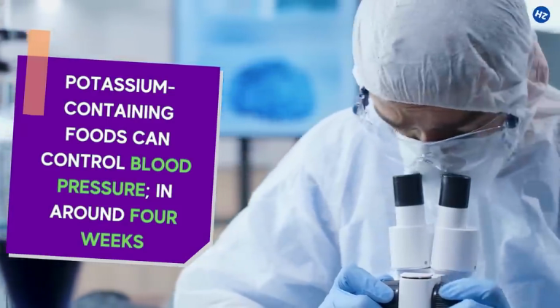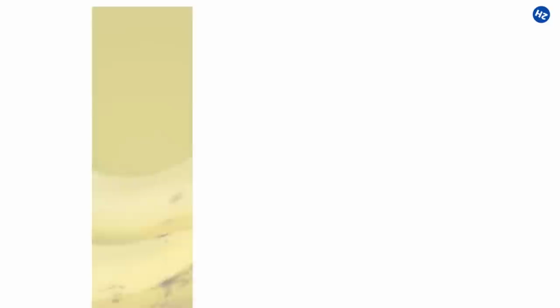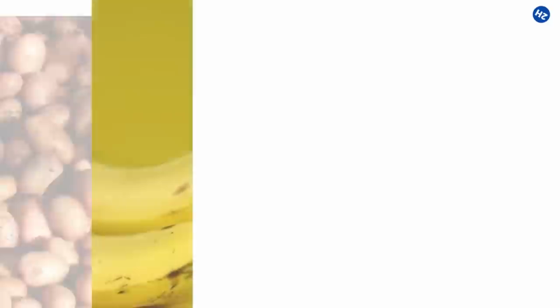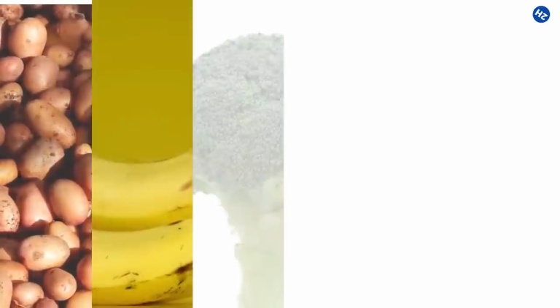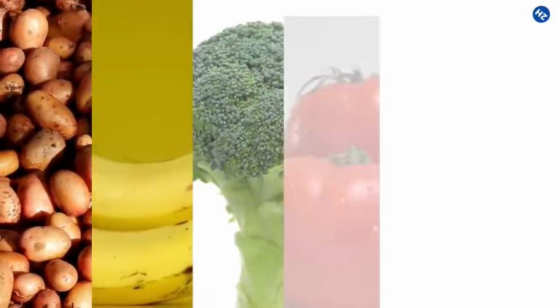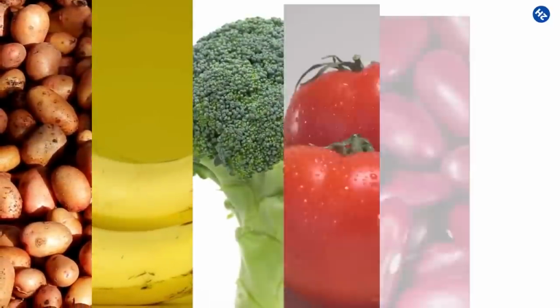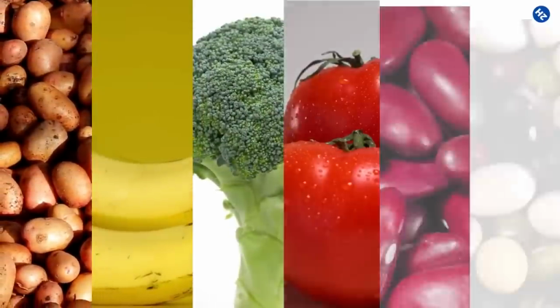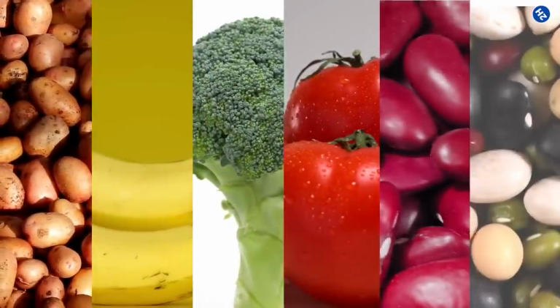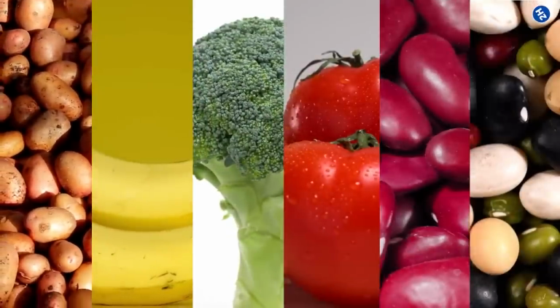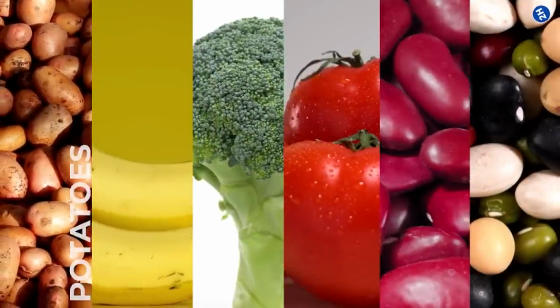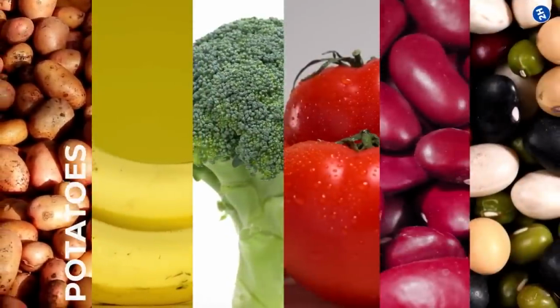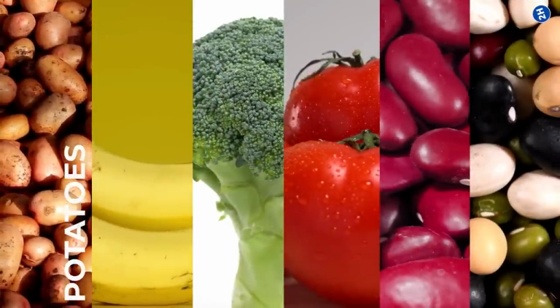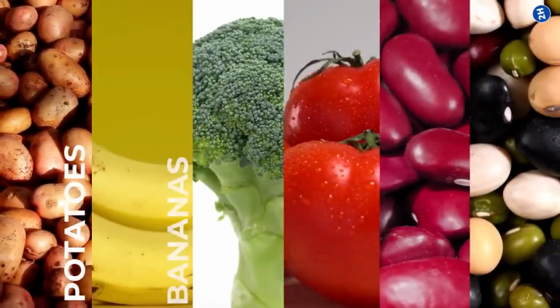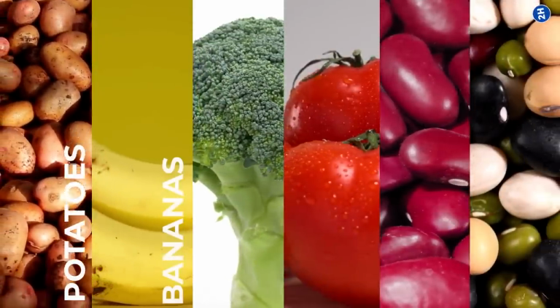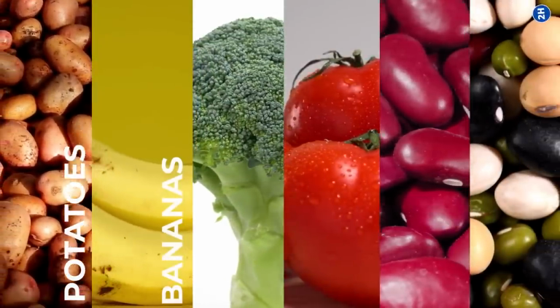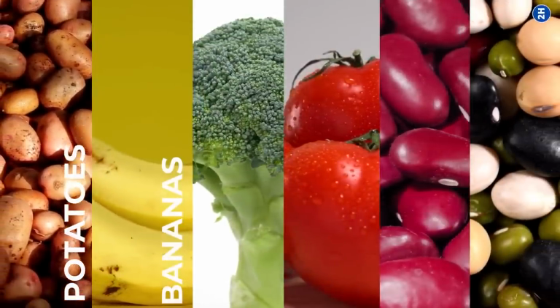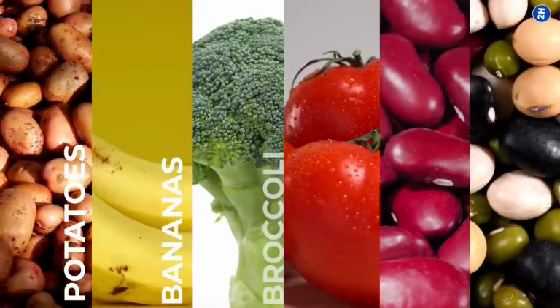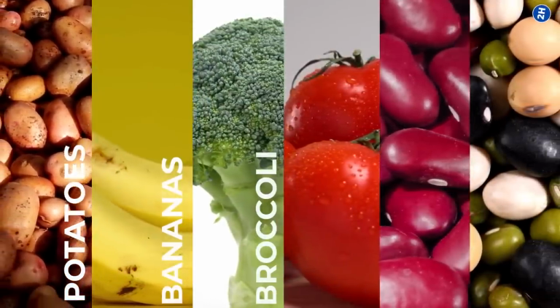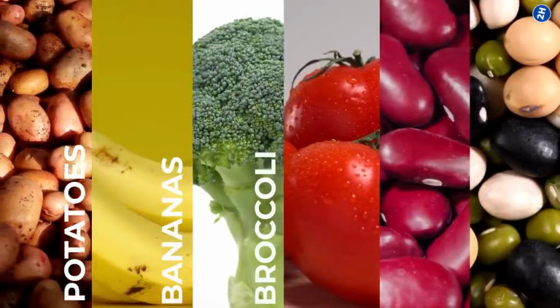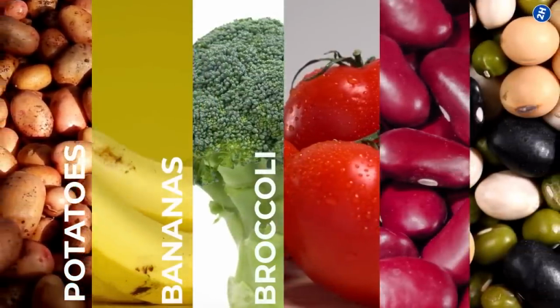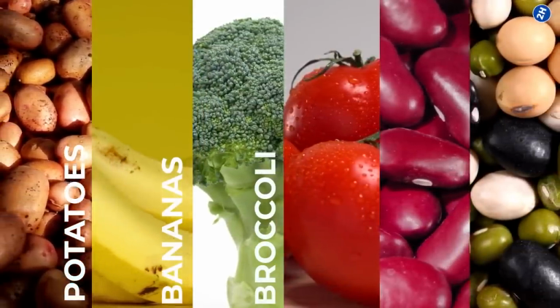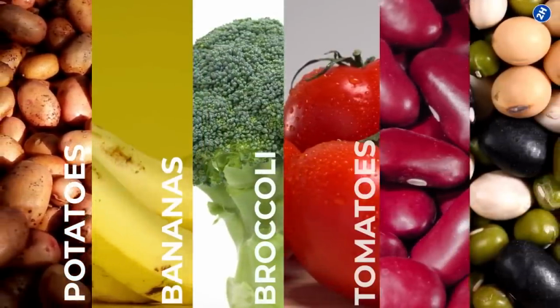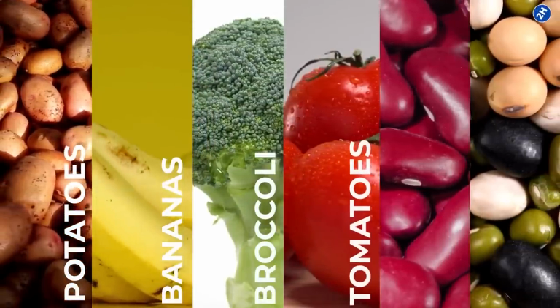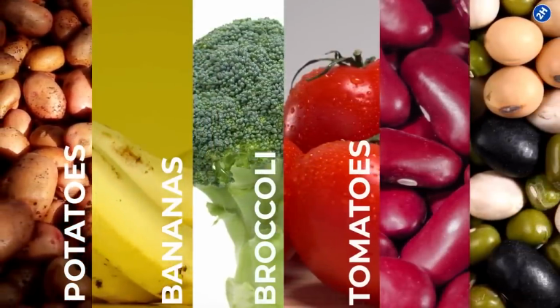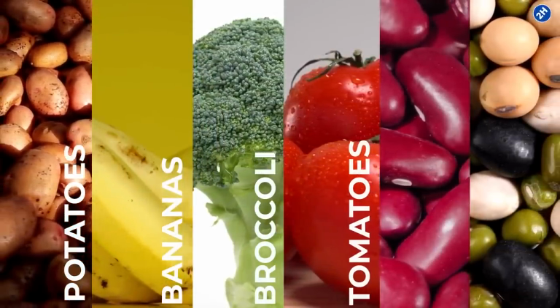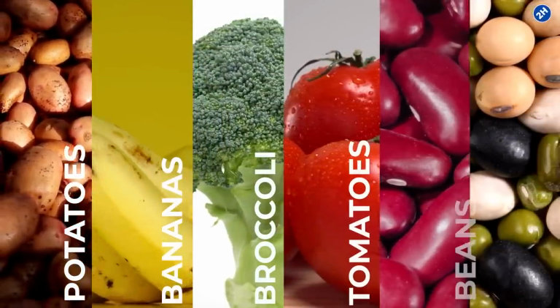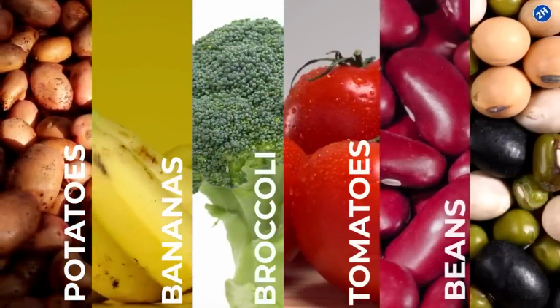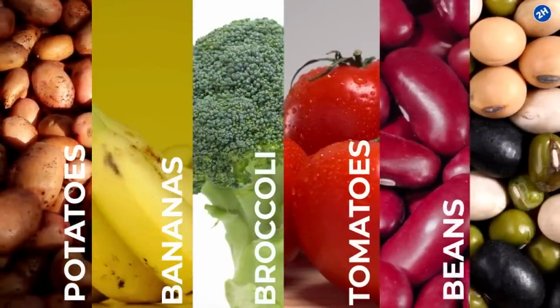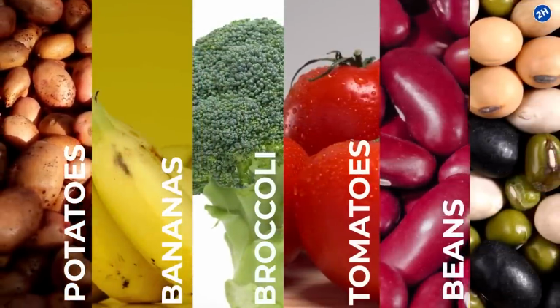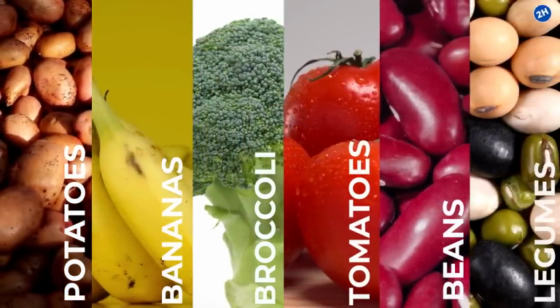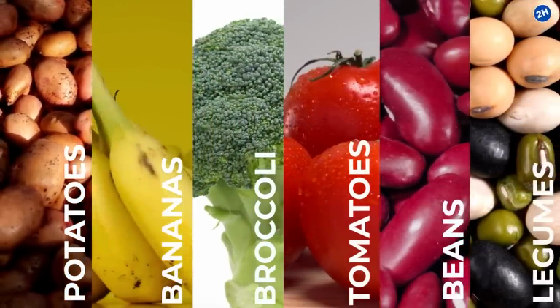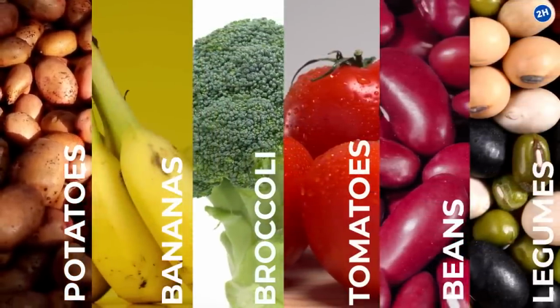Potassium-rich foods include potatoes, bananas, broccoli, tomatoes, beans, and legumes.